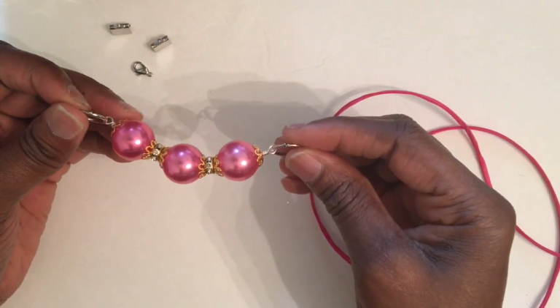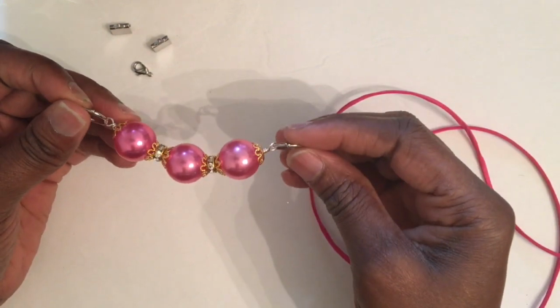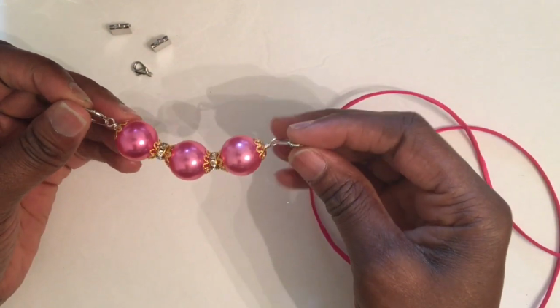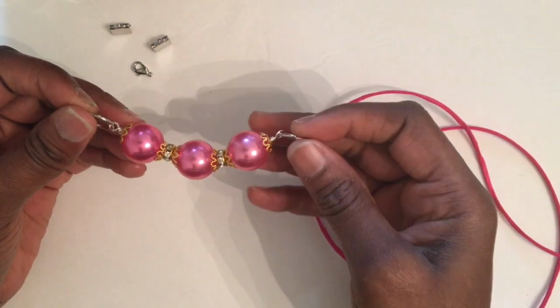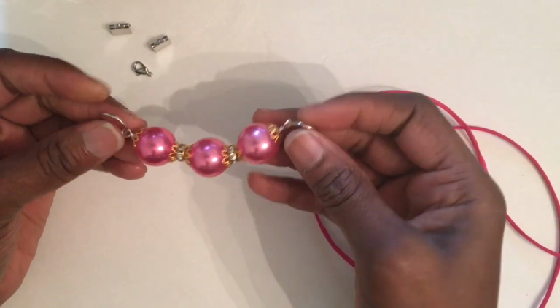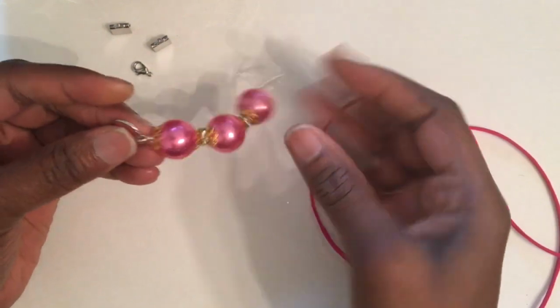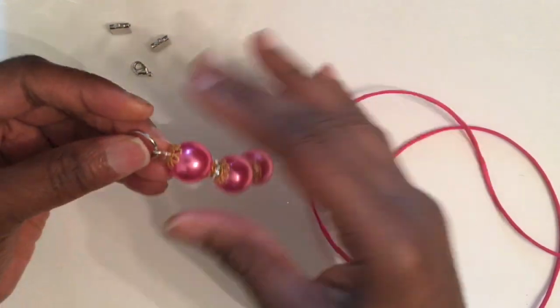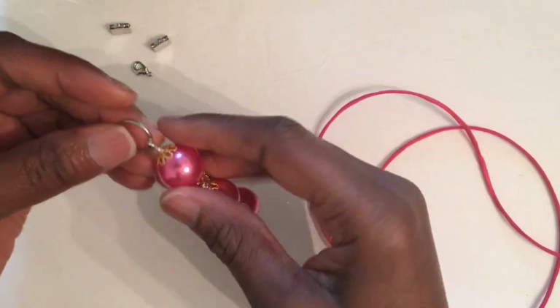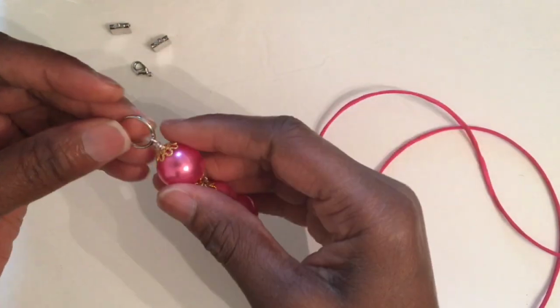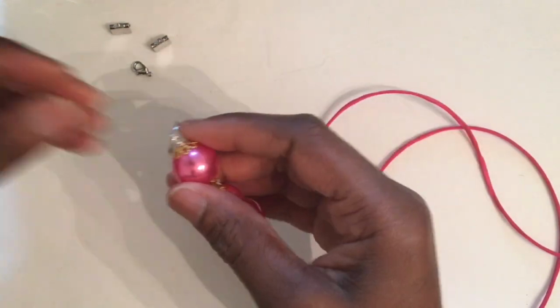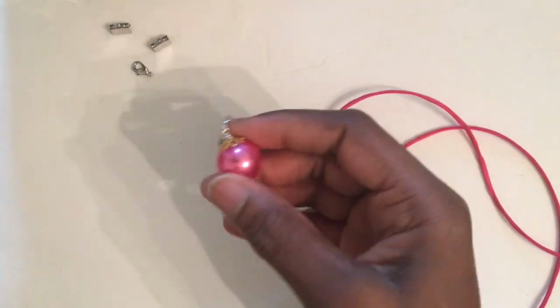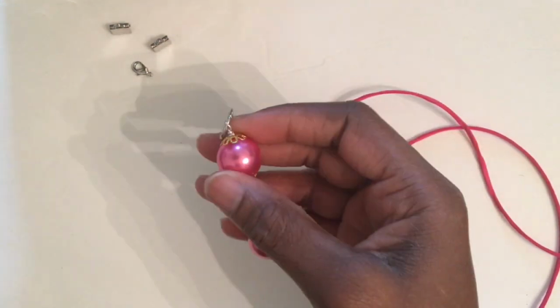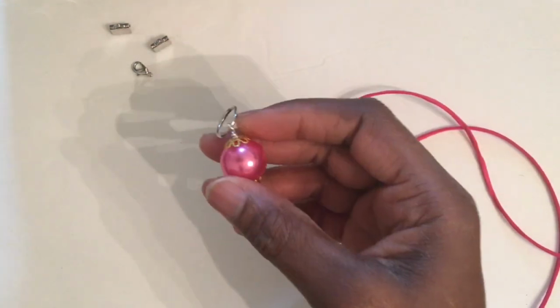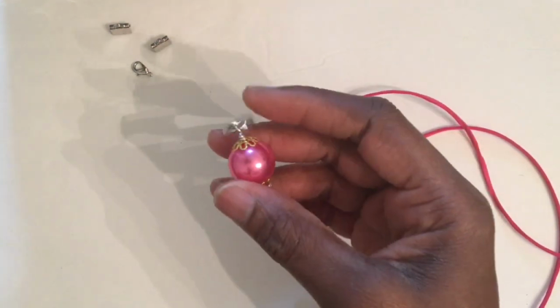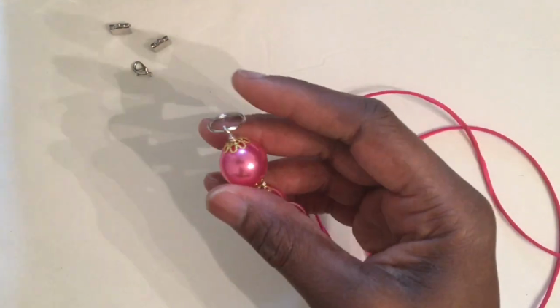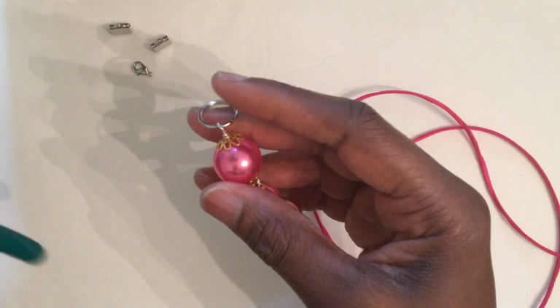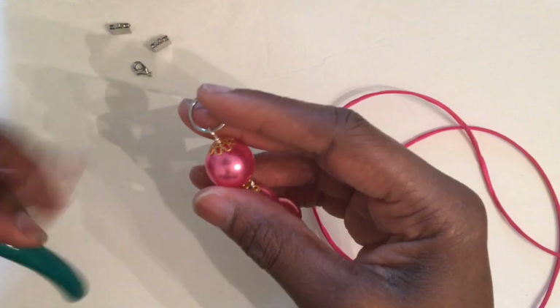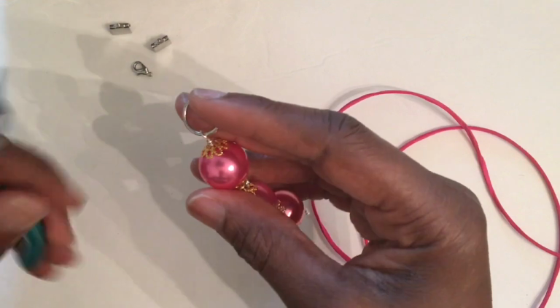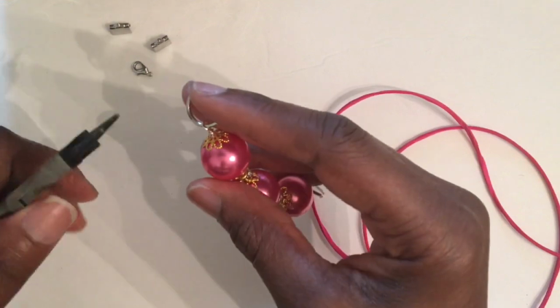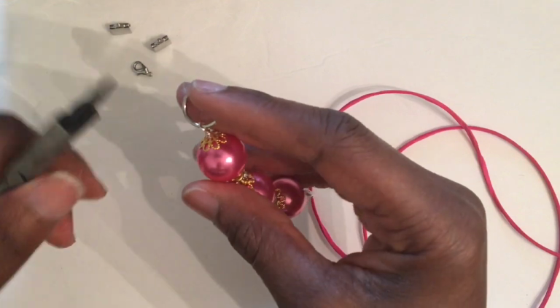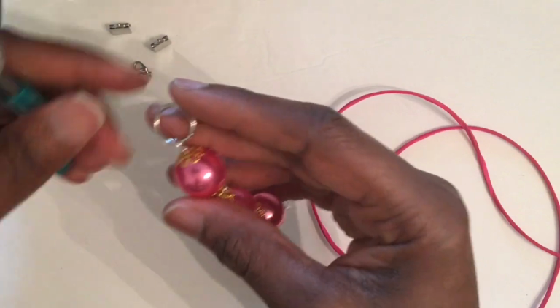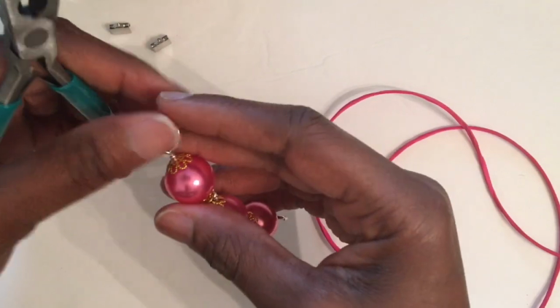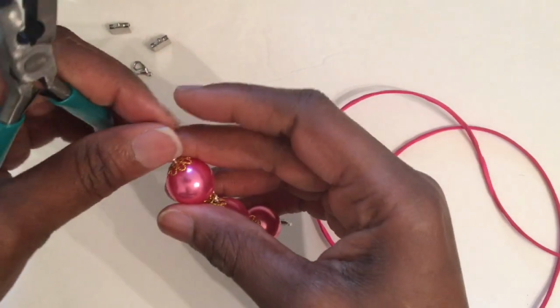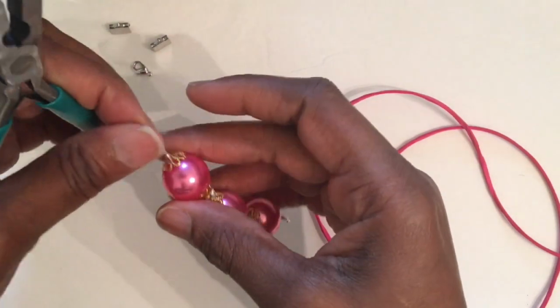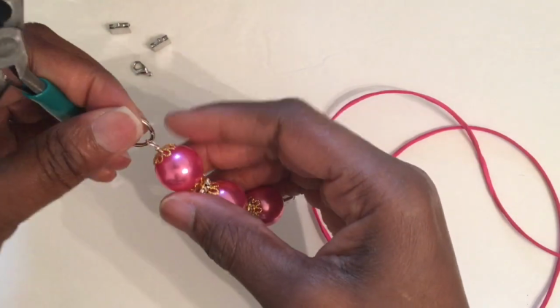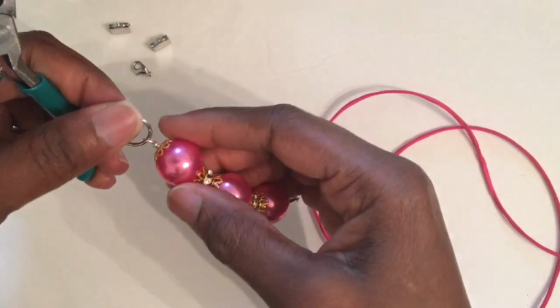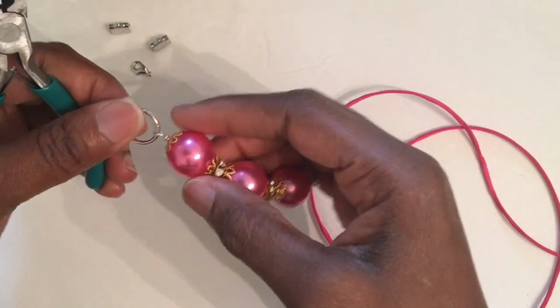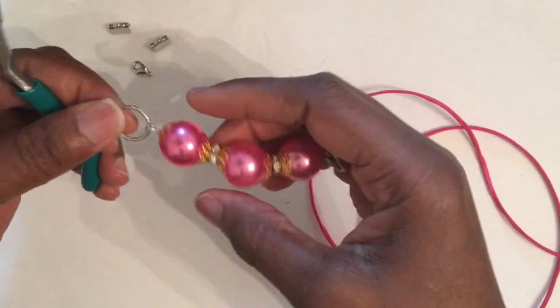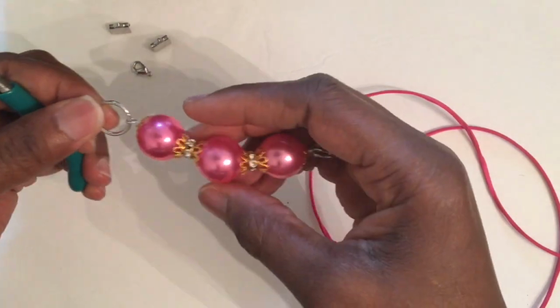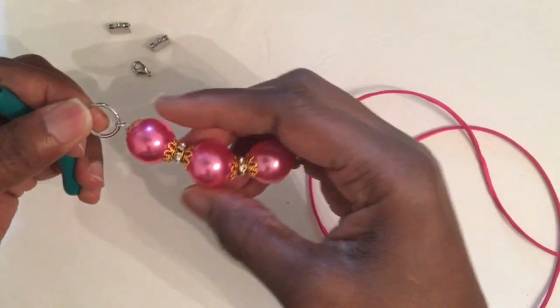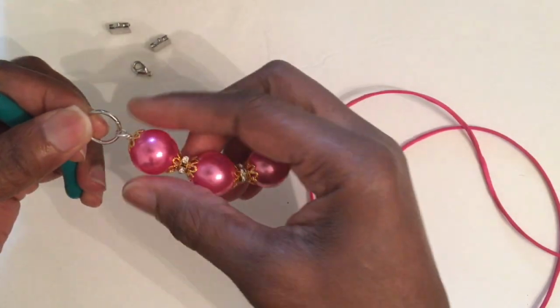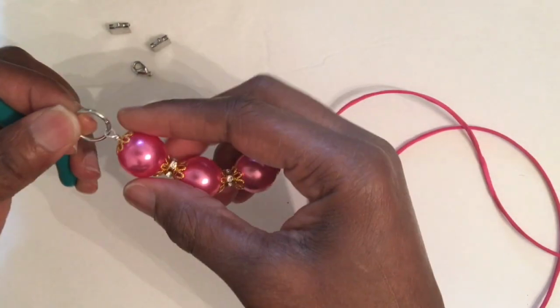The next thing you're also going to have to do is make sure that your jump rings are turned to the side — make sure they're positioned to the side.